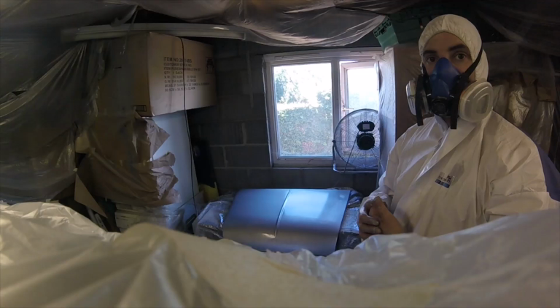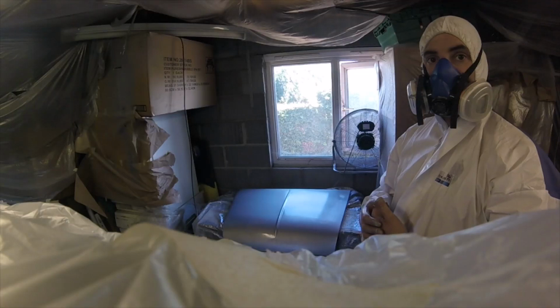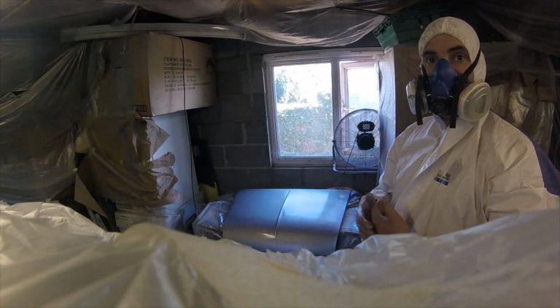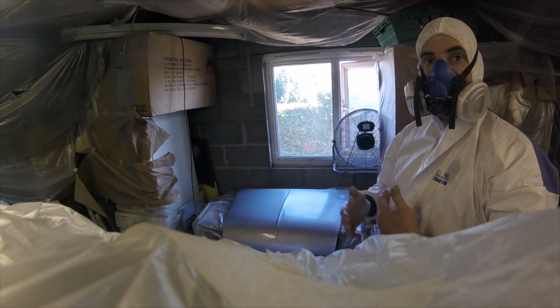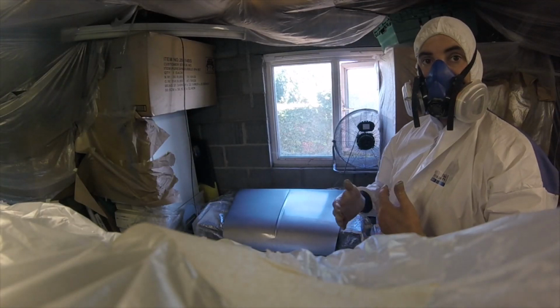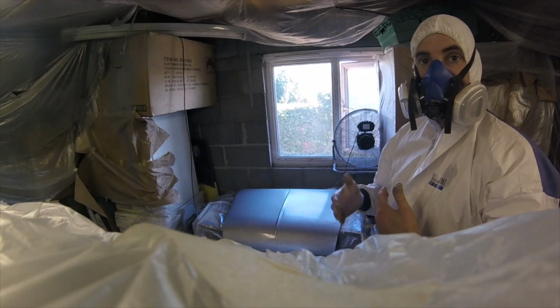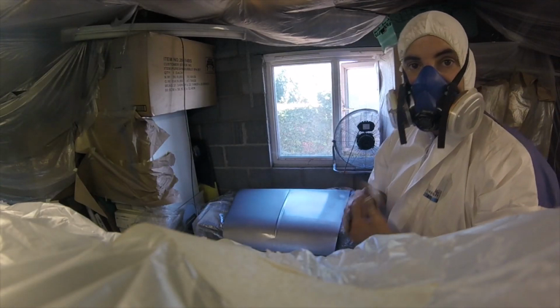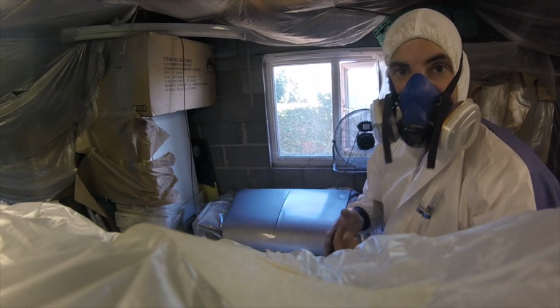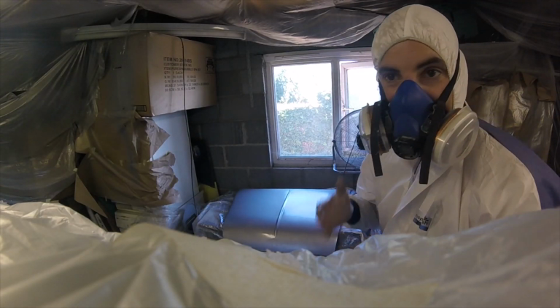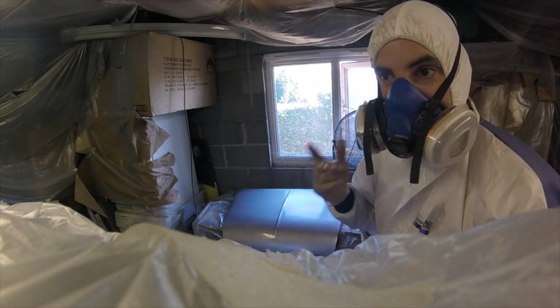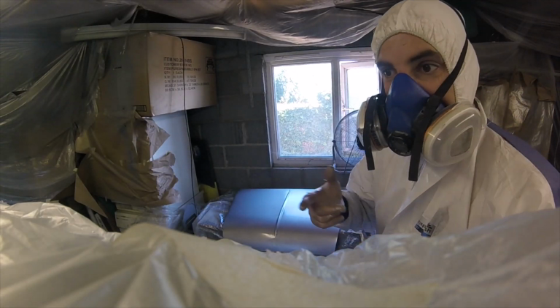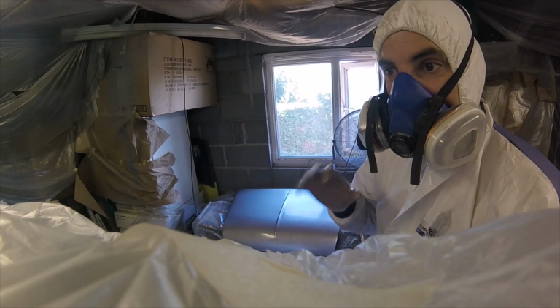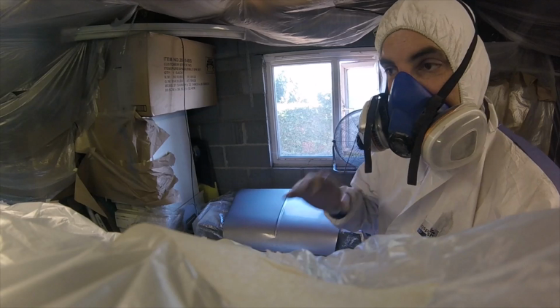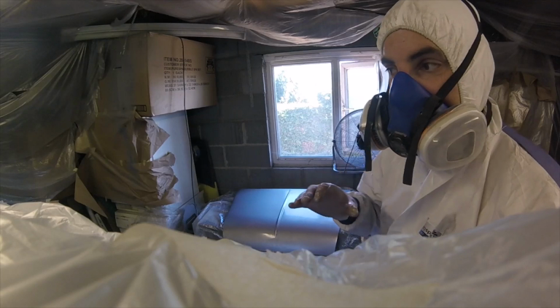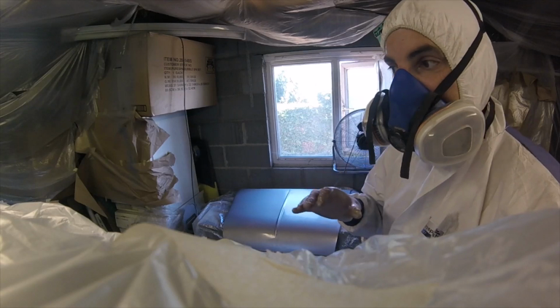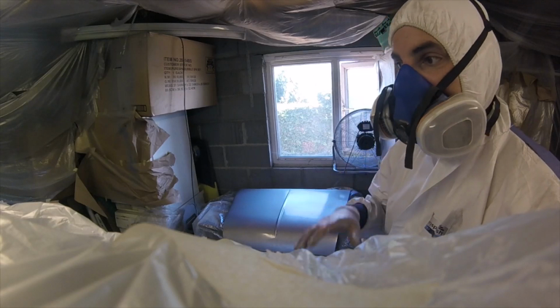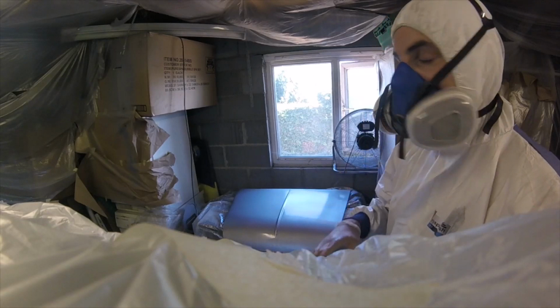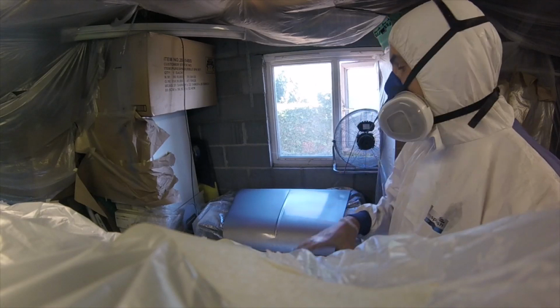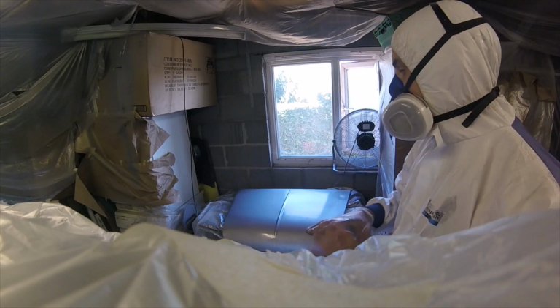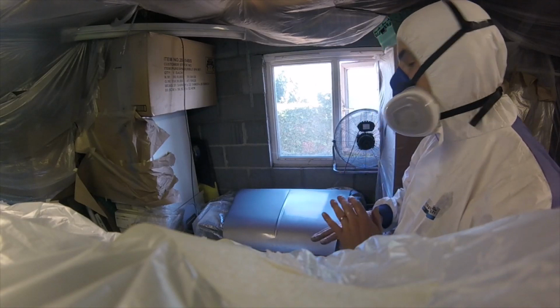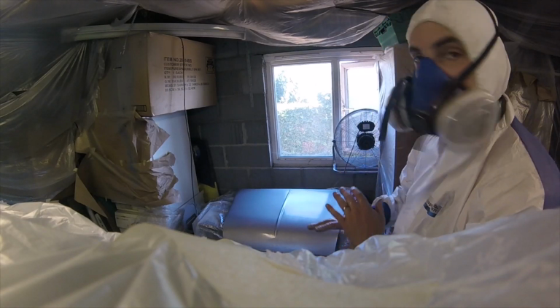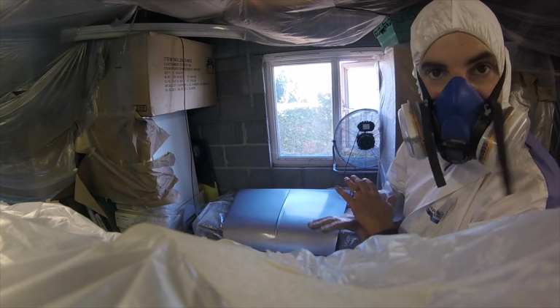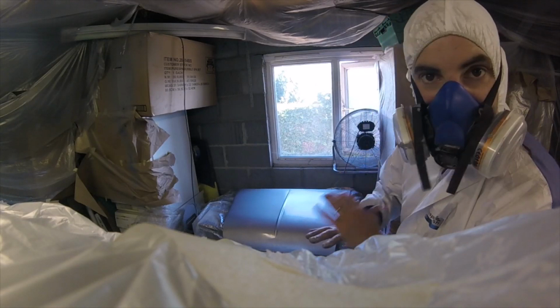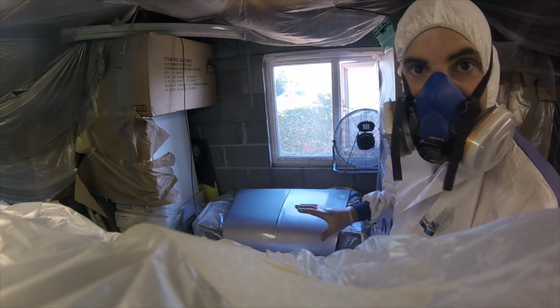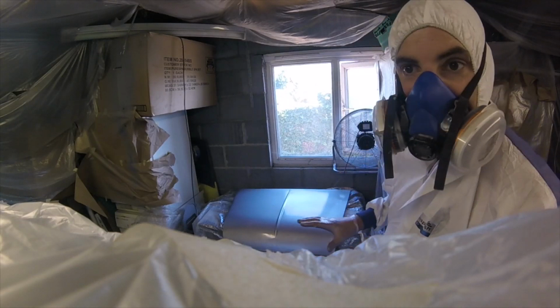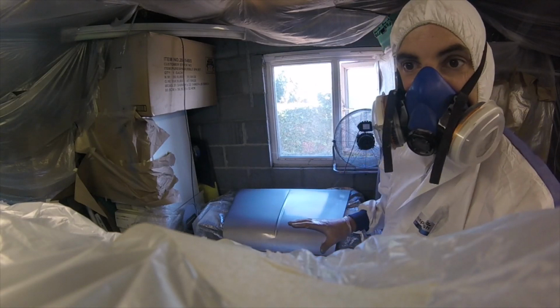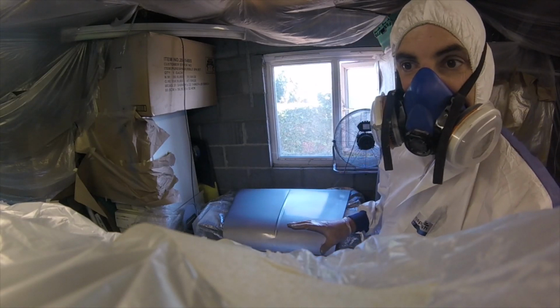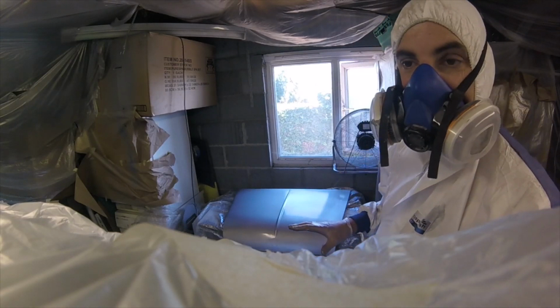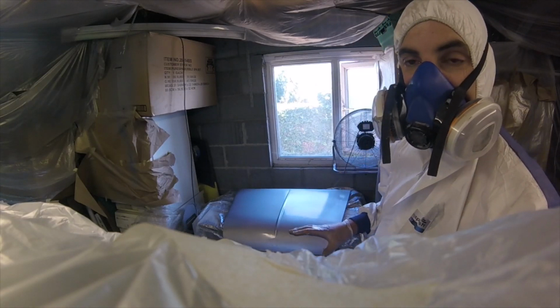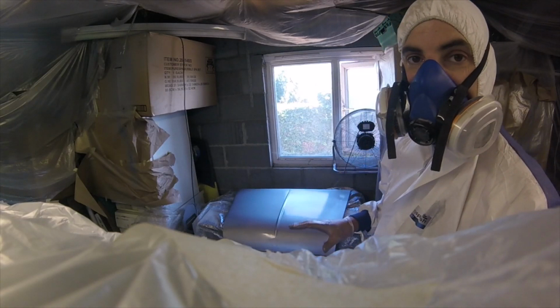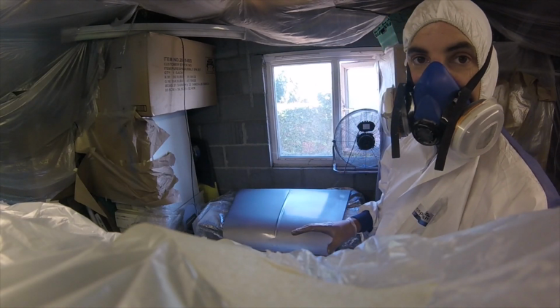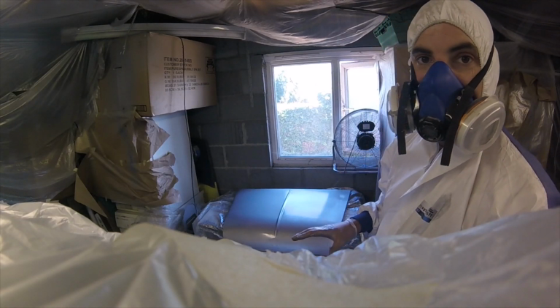All right, it's going to be the last clear coat and then the panel's done for now.